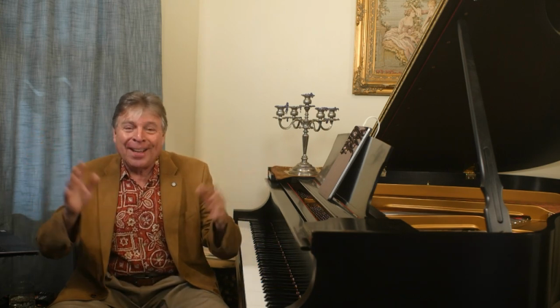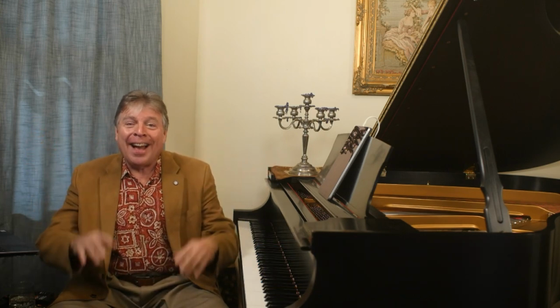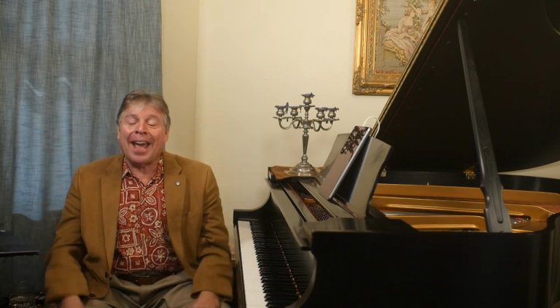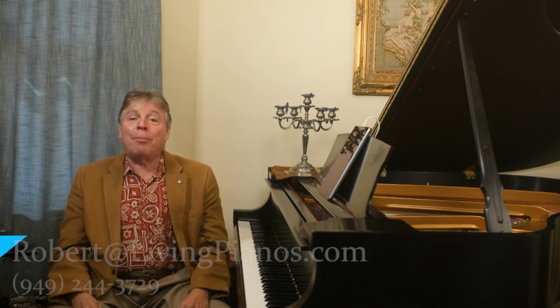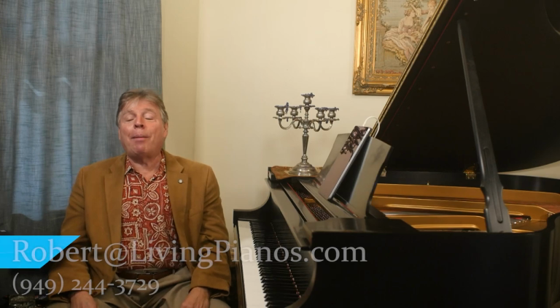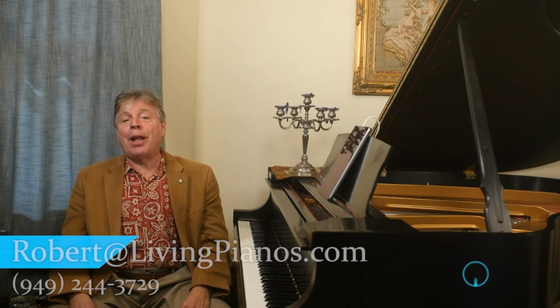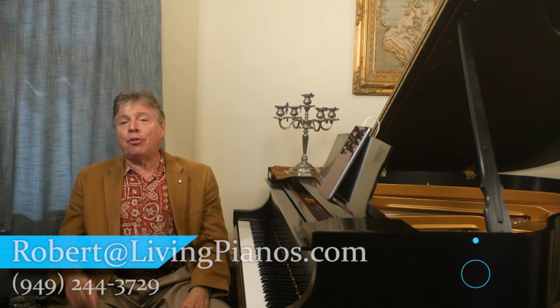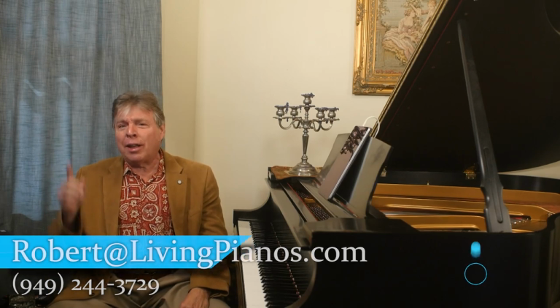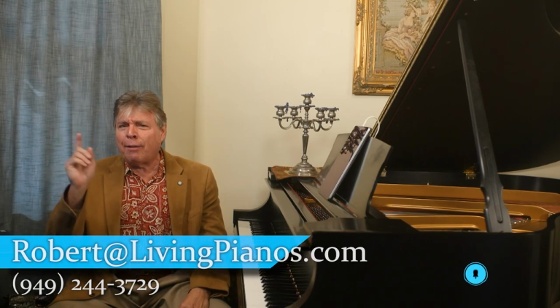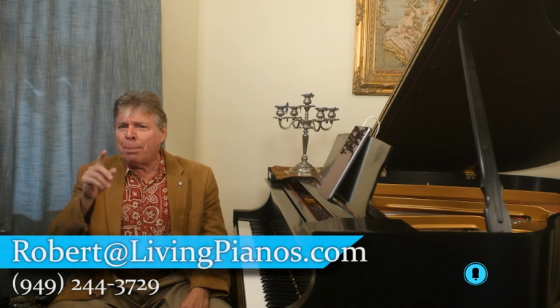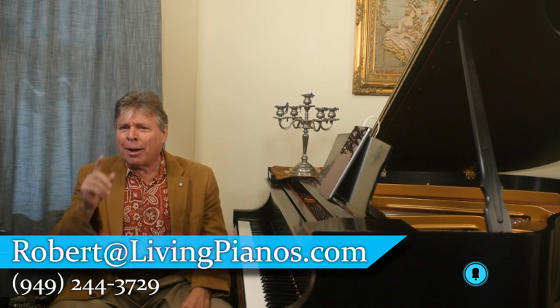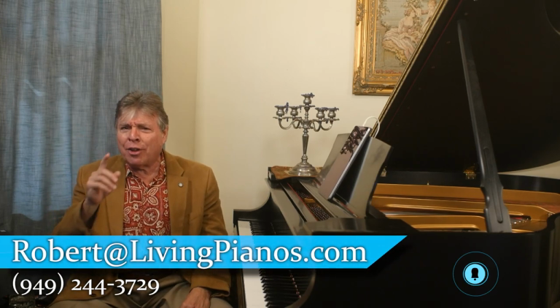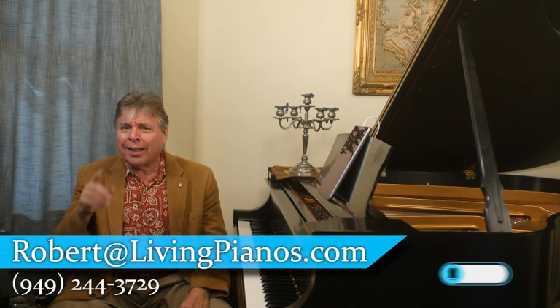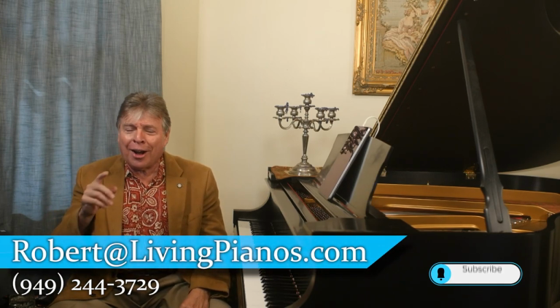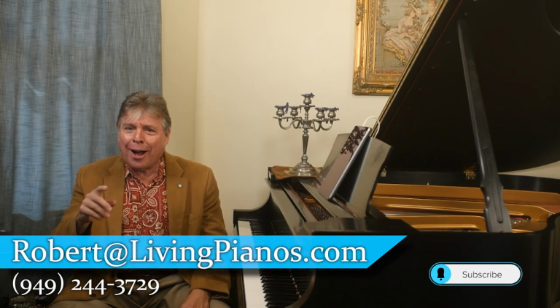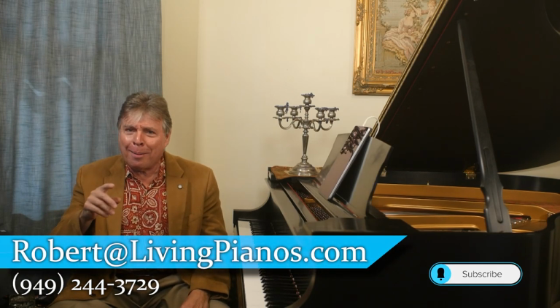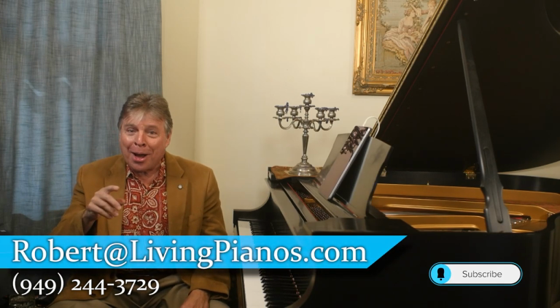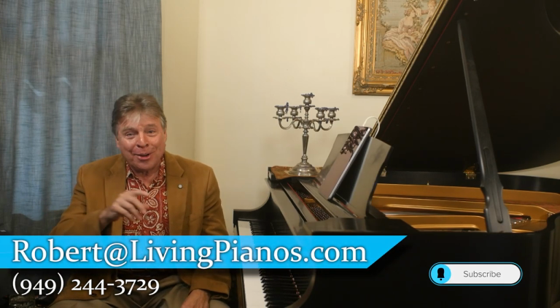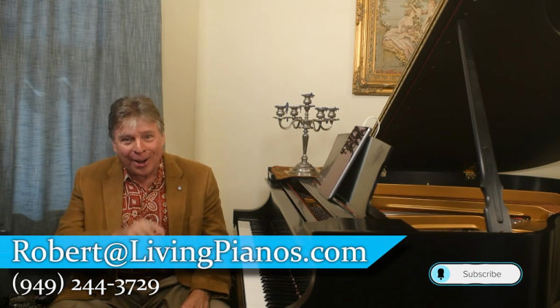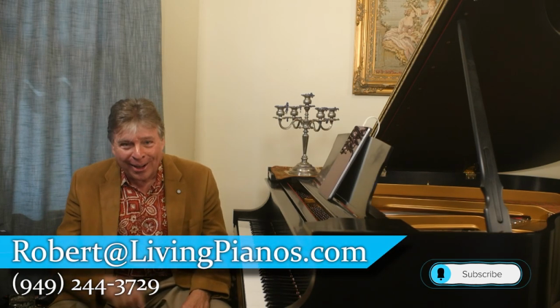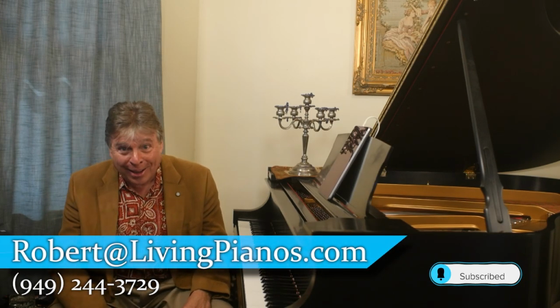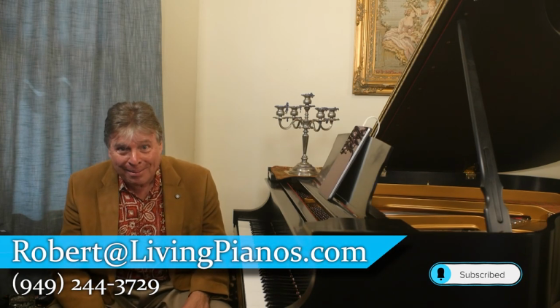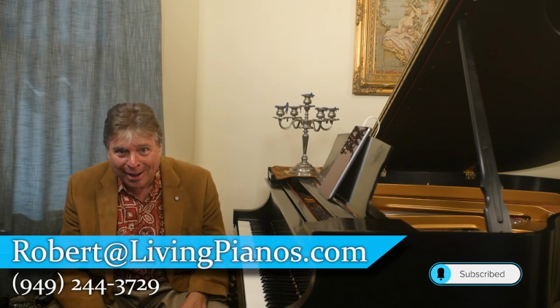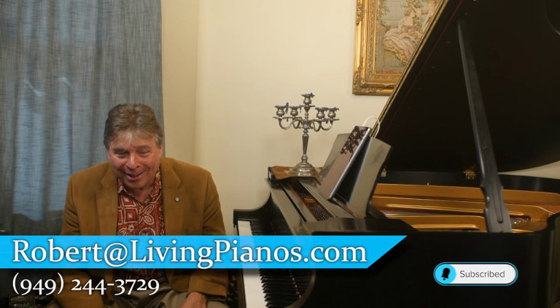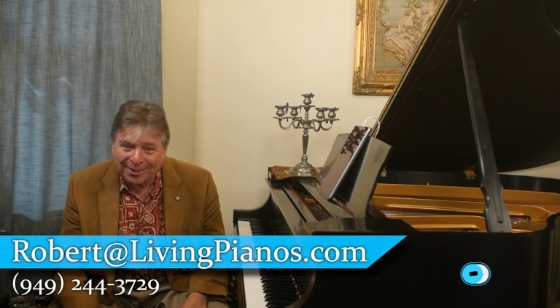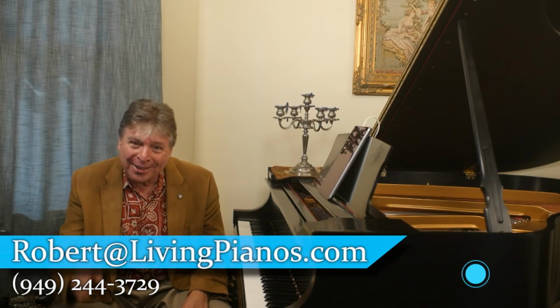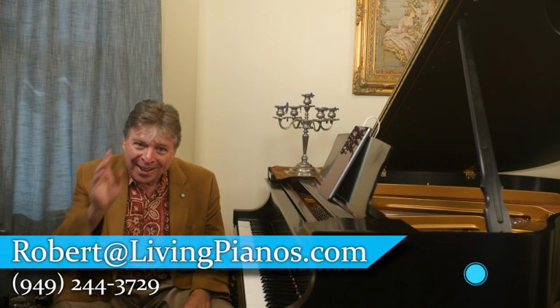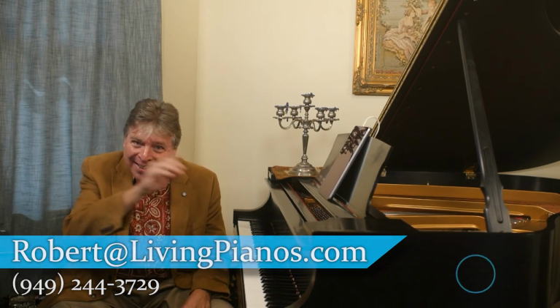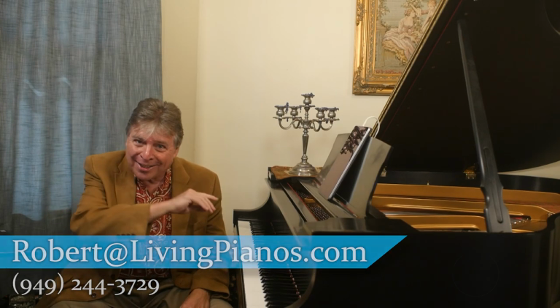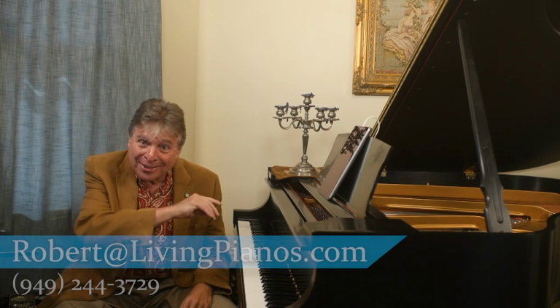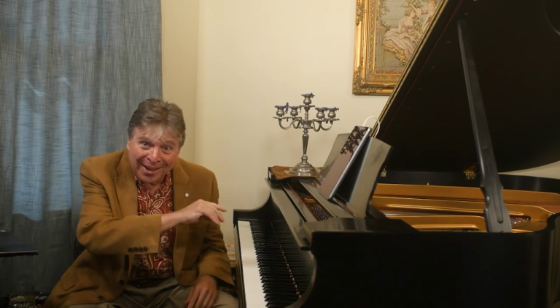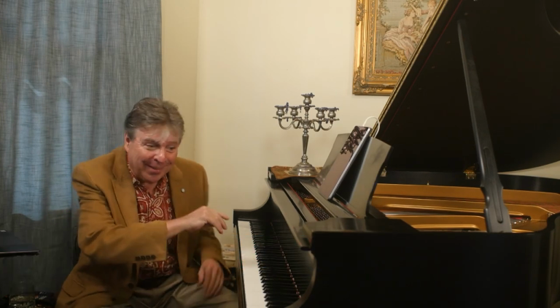Again, I'm Robert Estrin, livingpianos.com, your online piano resource. Thanks for joining me.